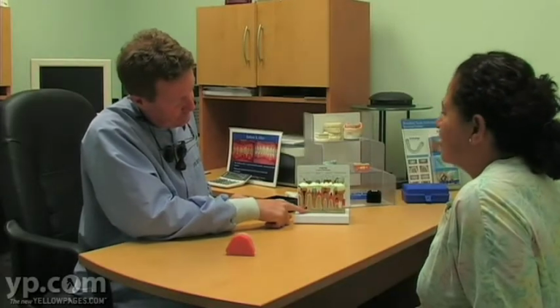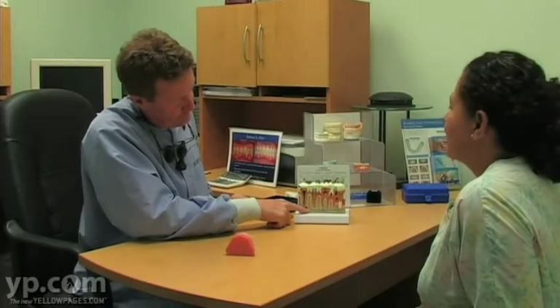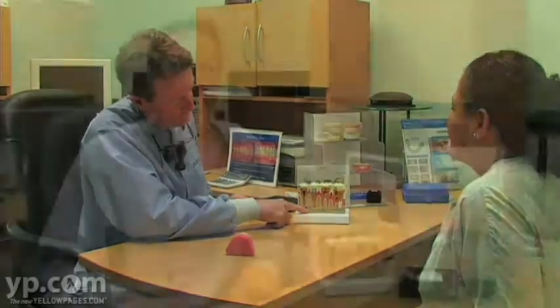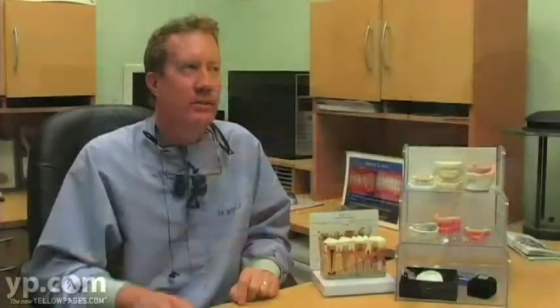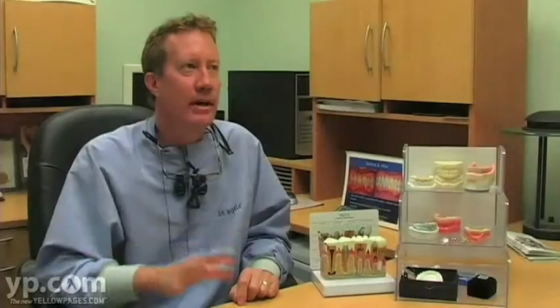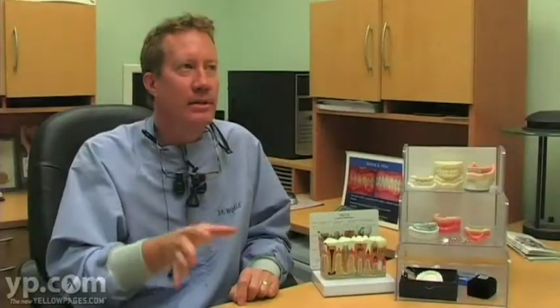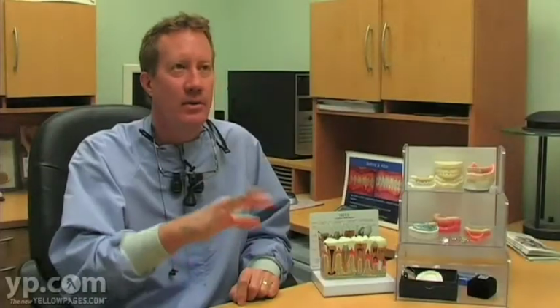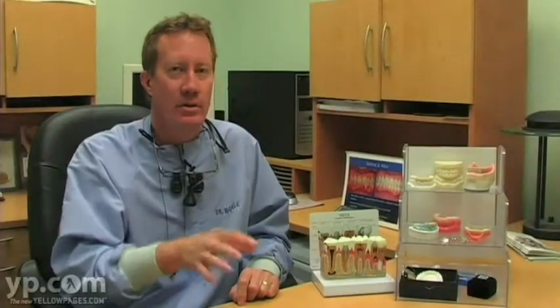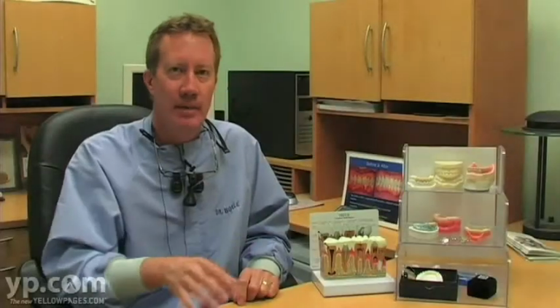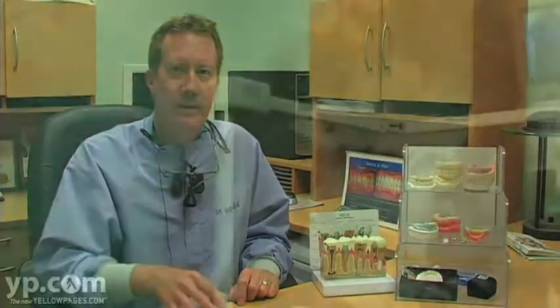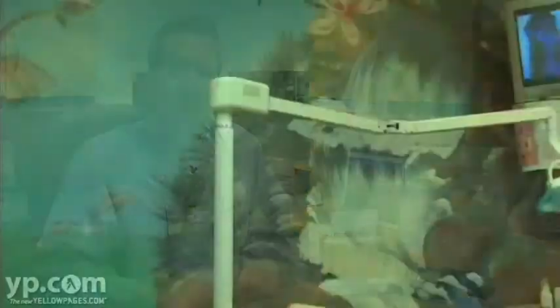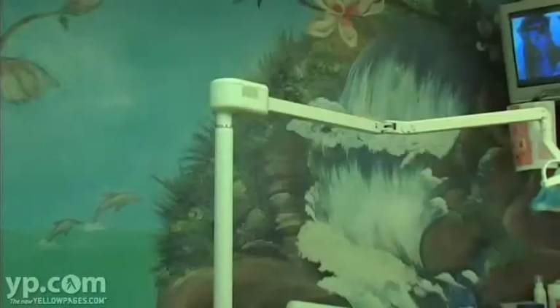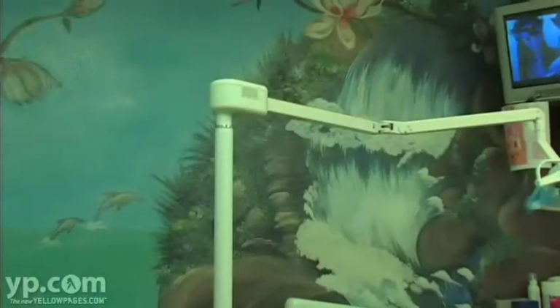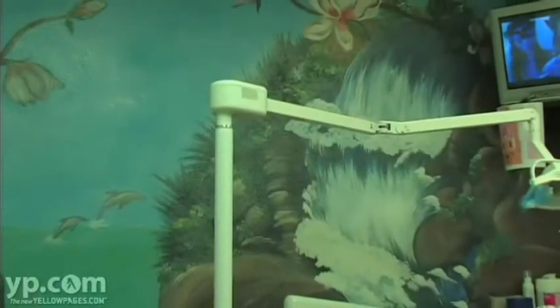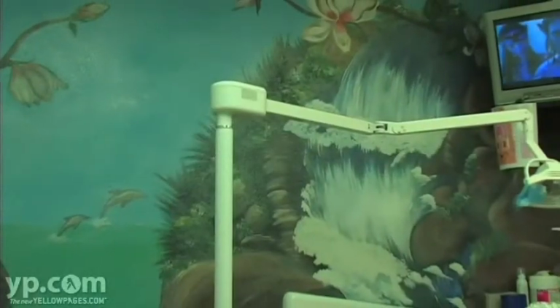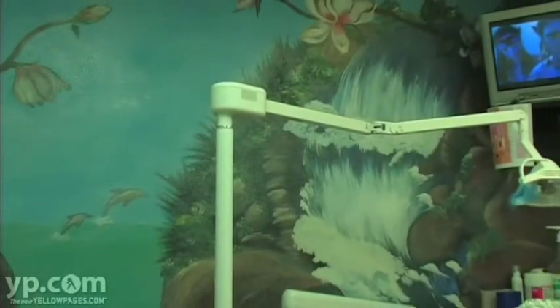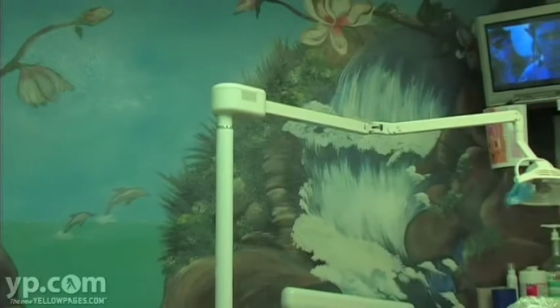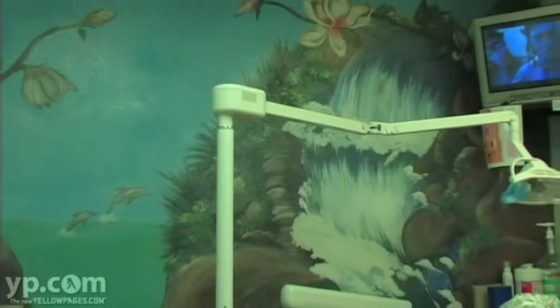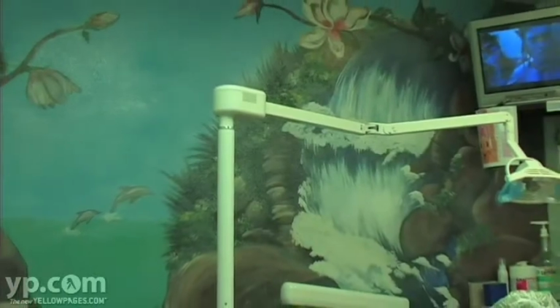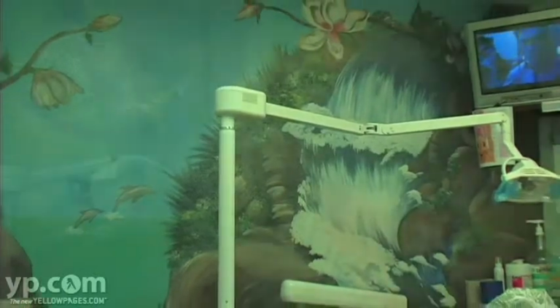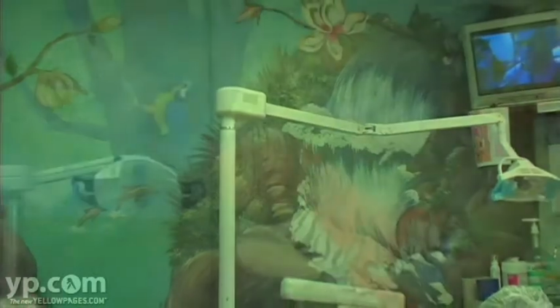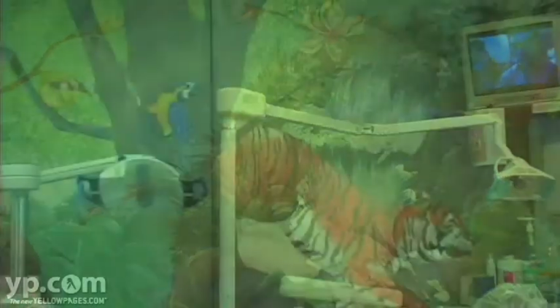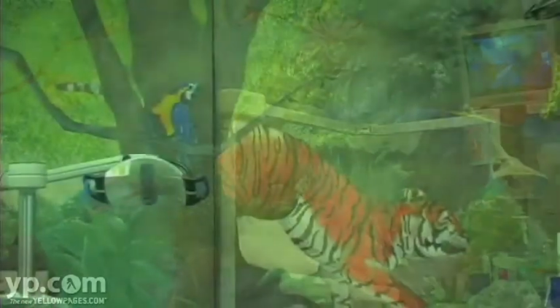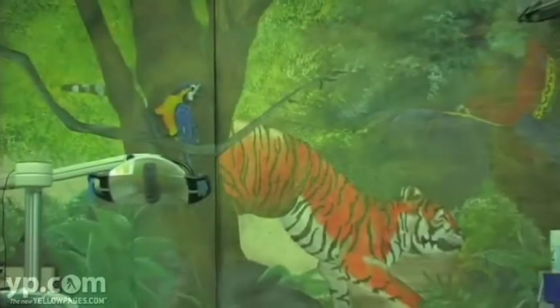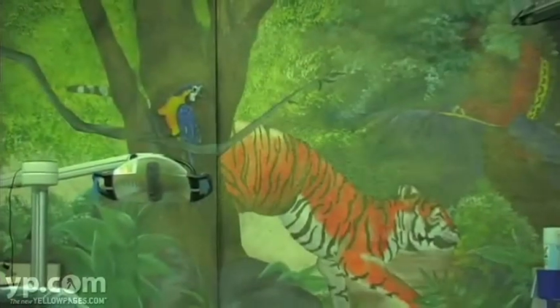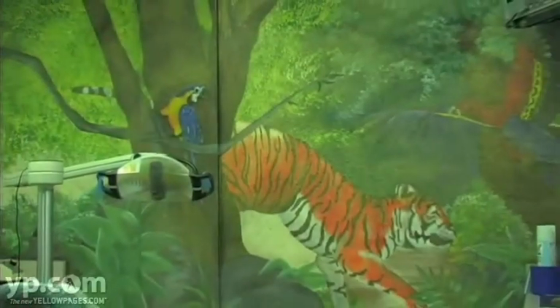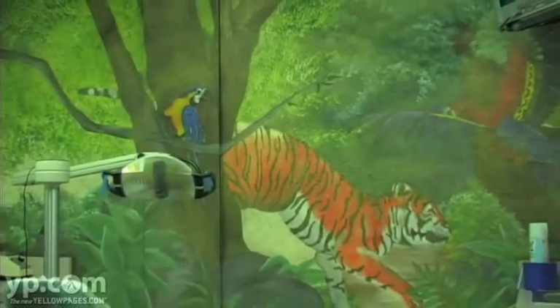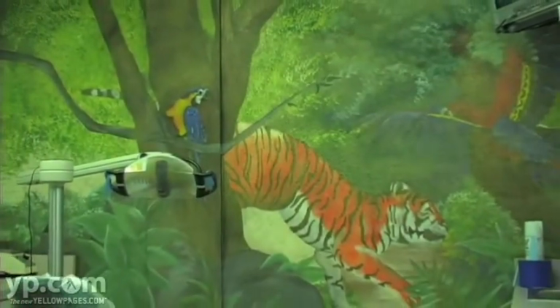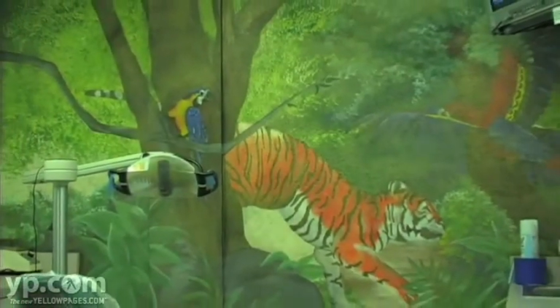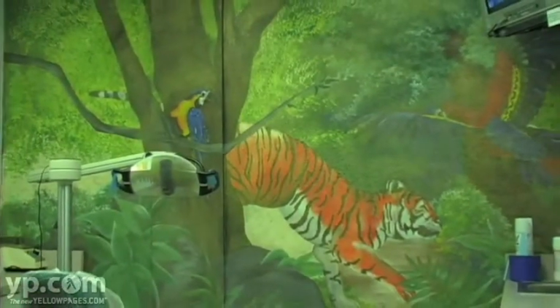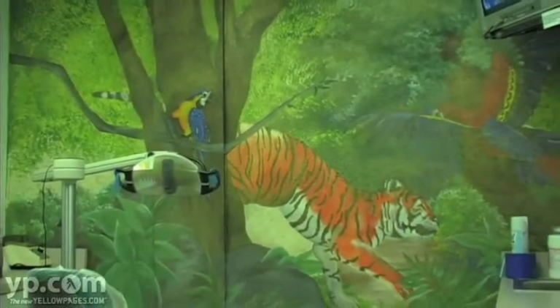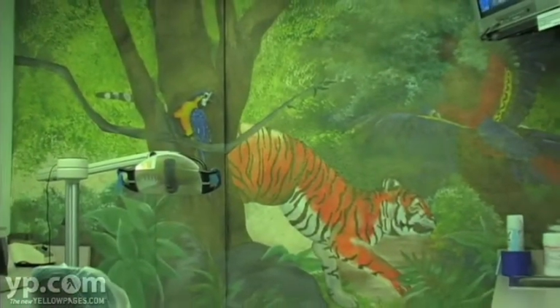We also have these murals painted on the walls to make it a little bit less like a dental office.